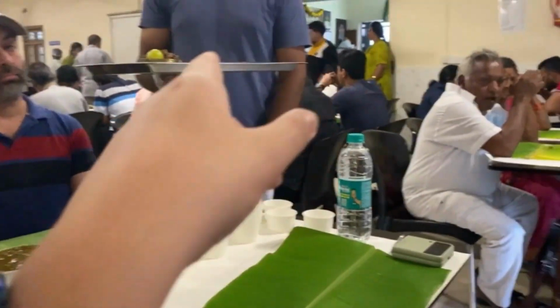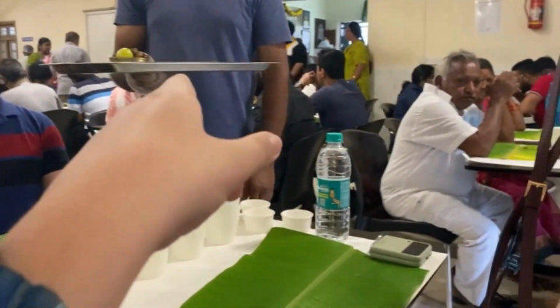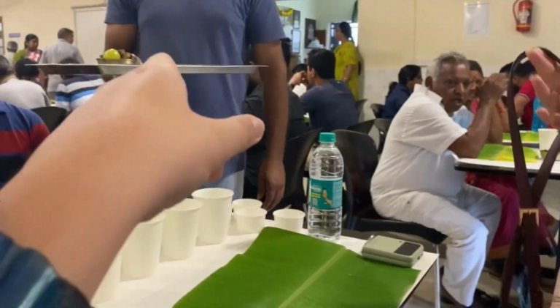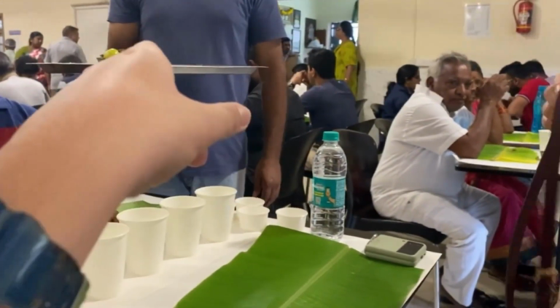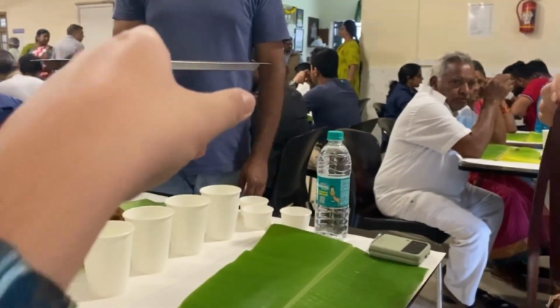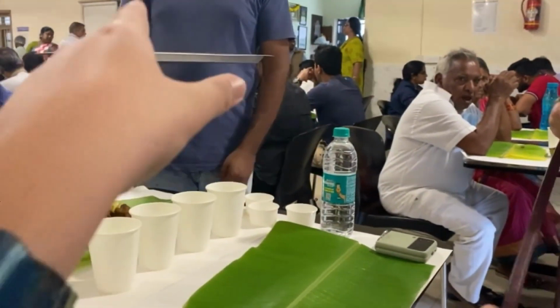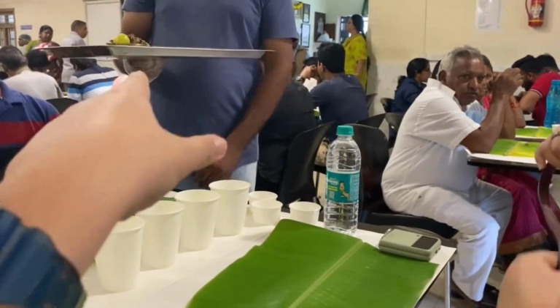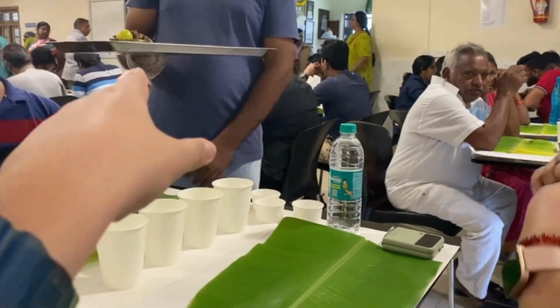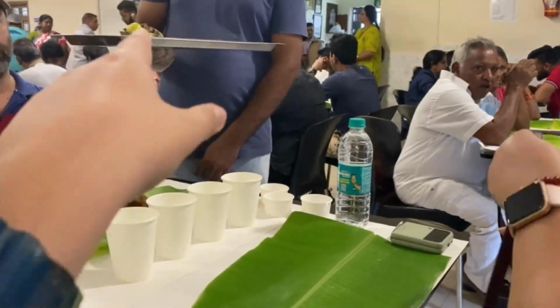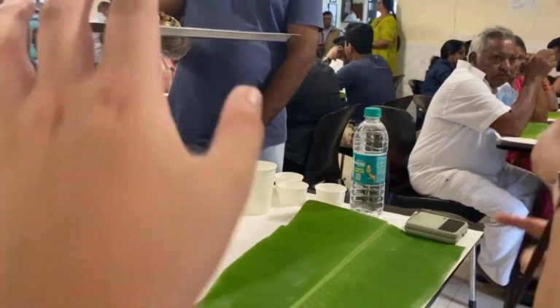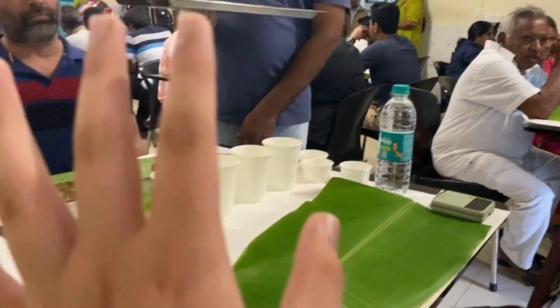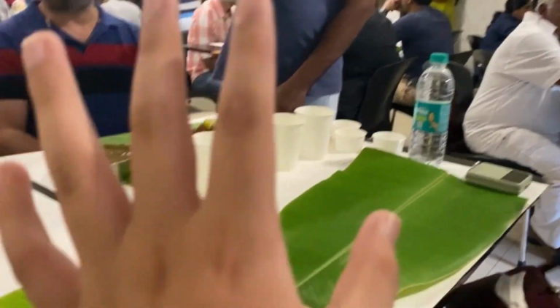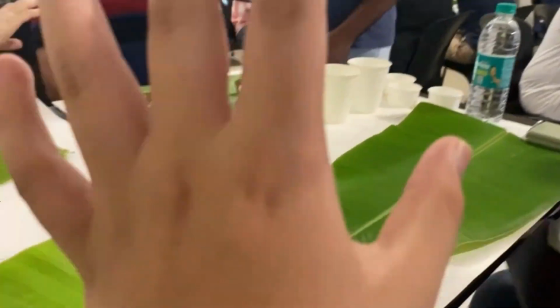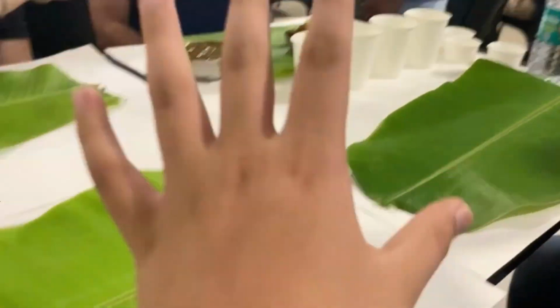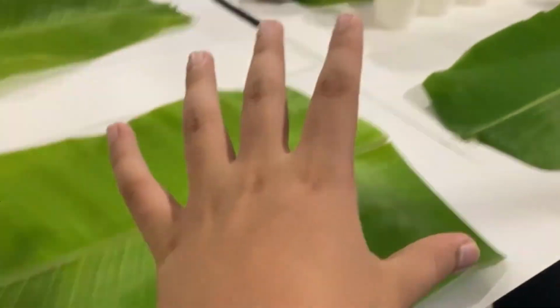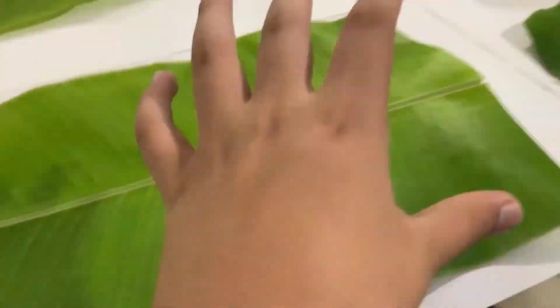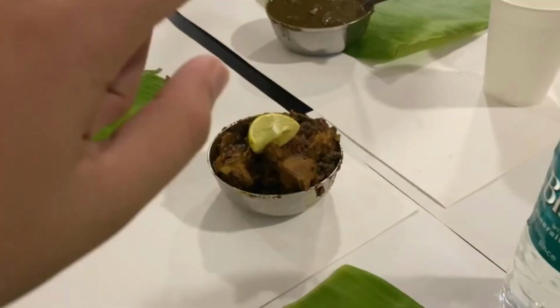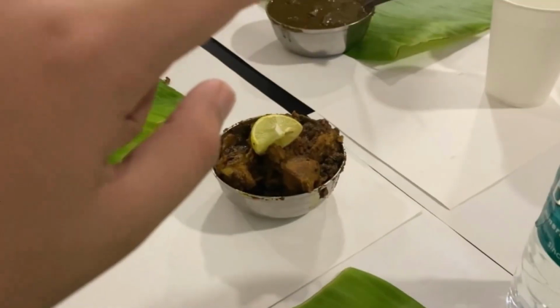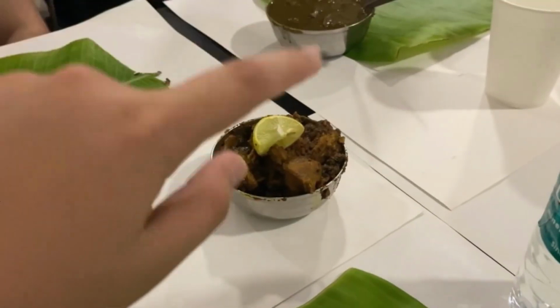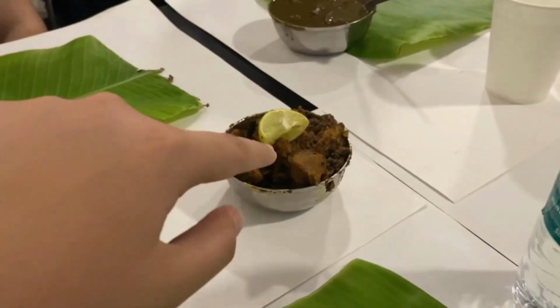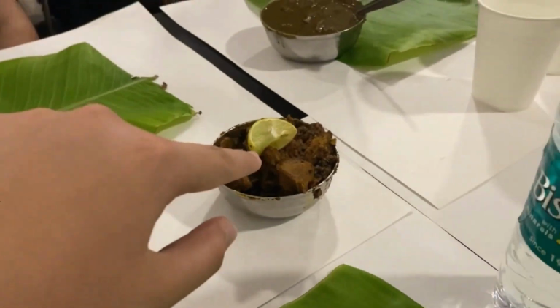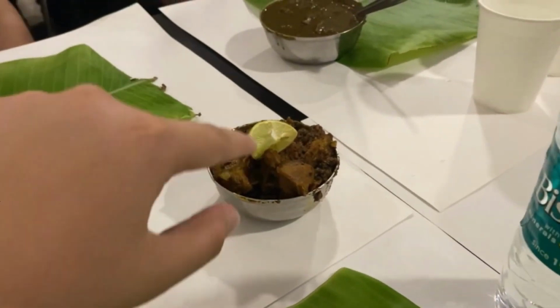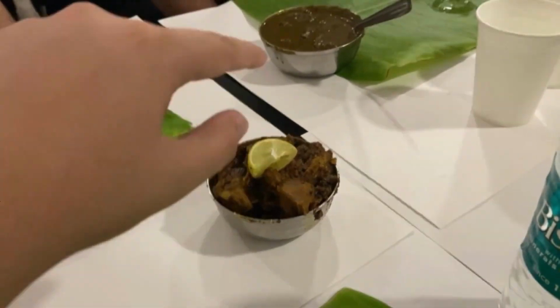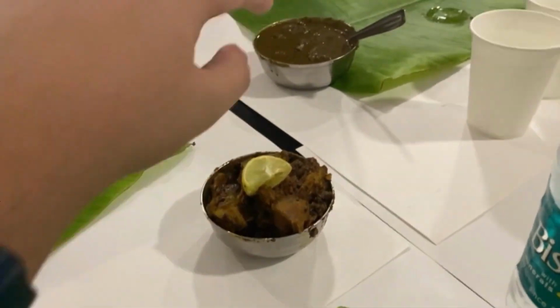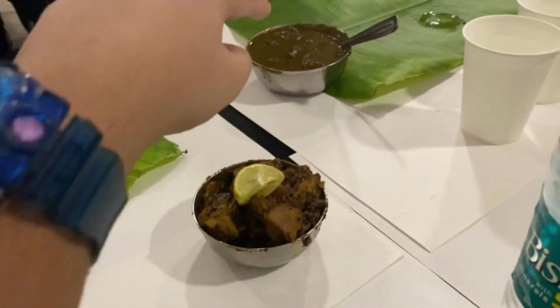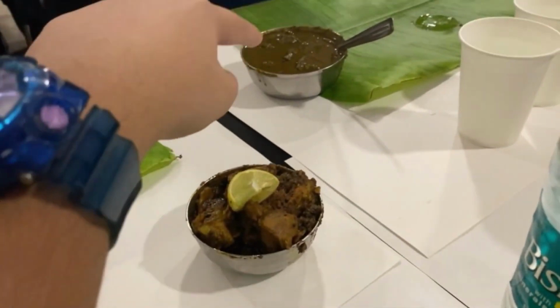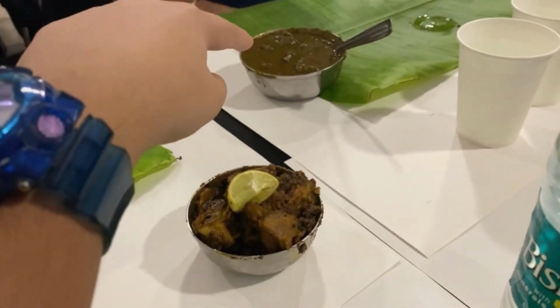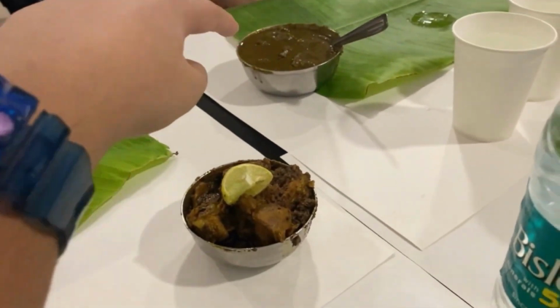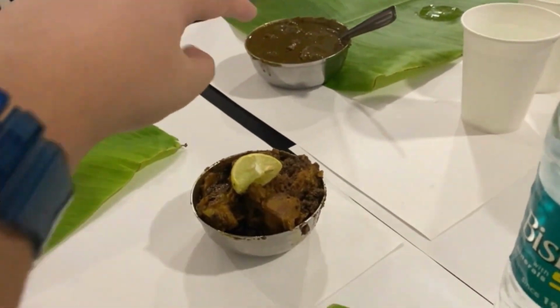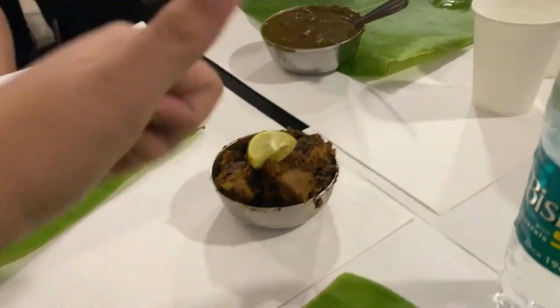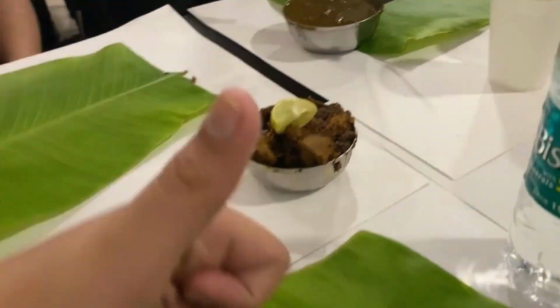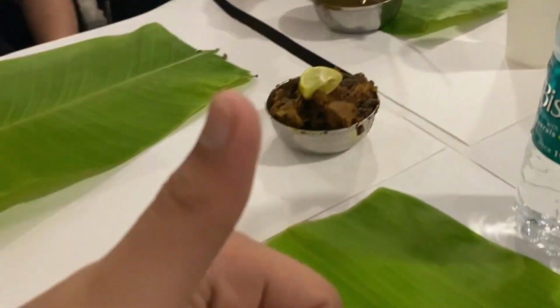I think we will take the mutton starter and mutton-baked starter. Also mutton dry and mutton liver — let's try them.